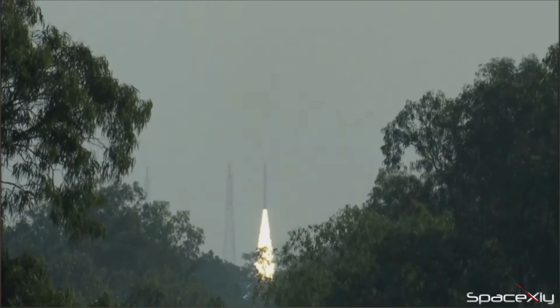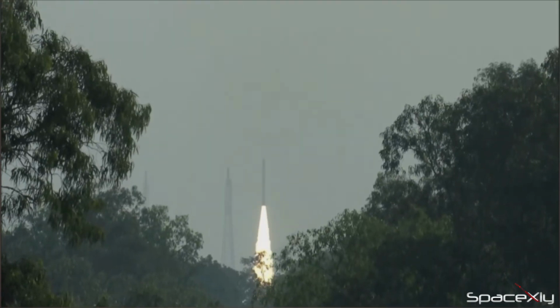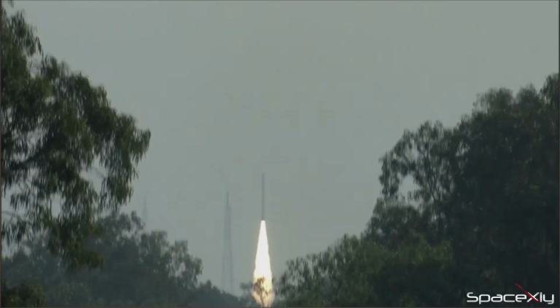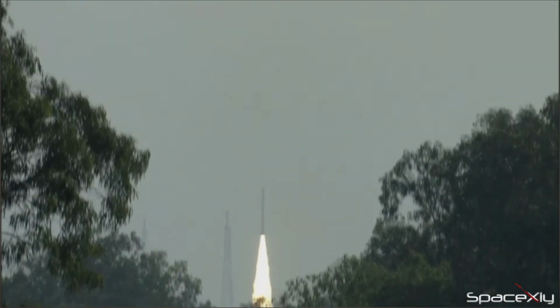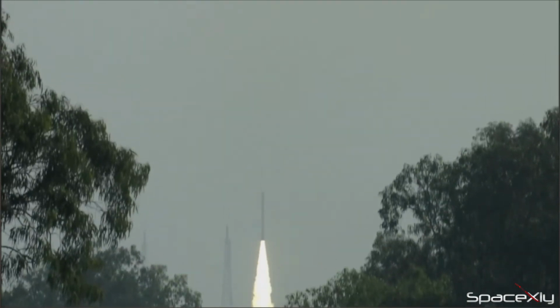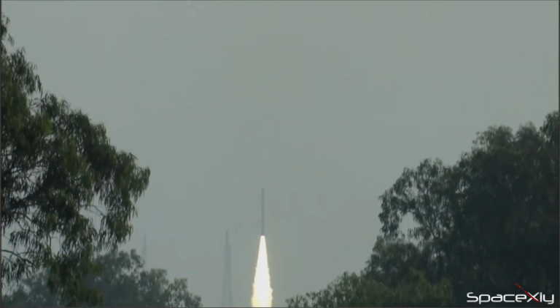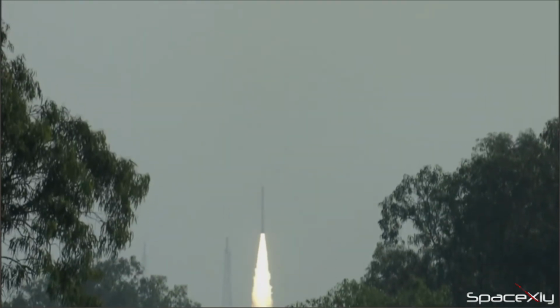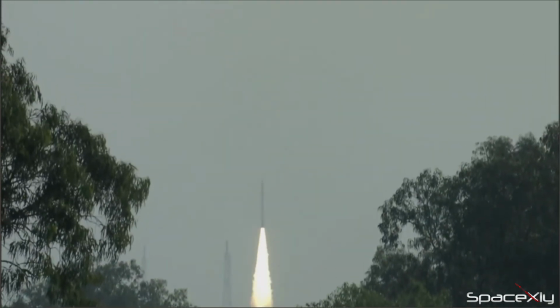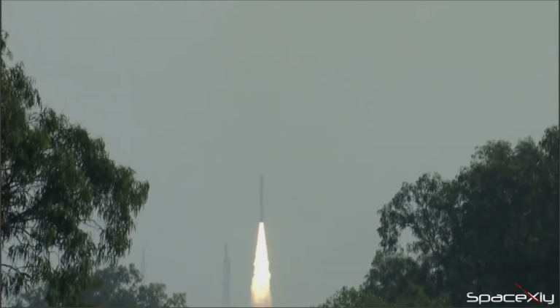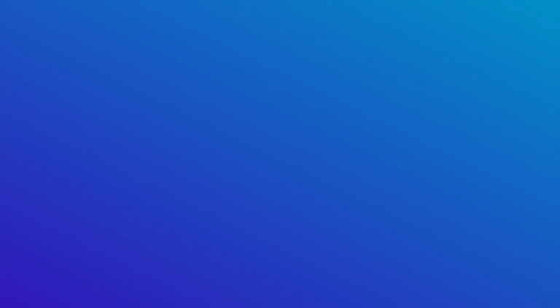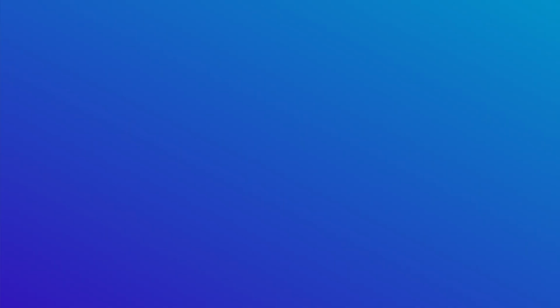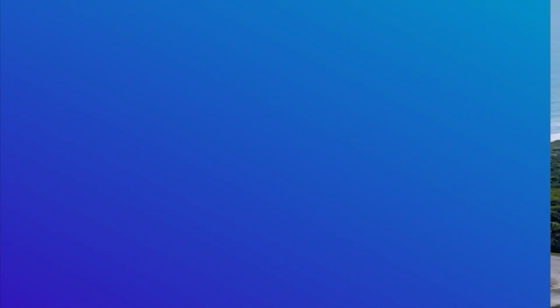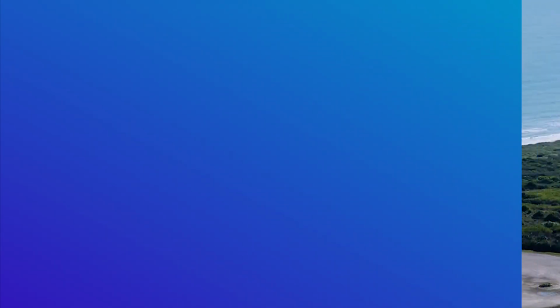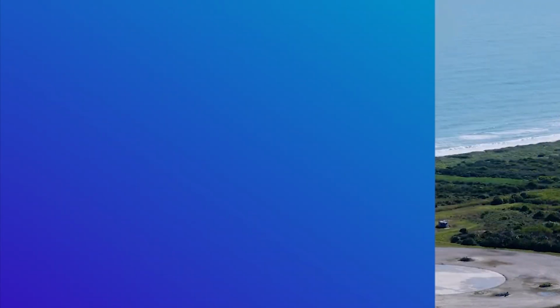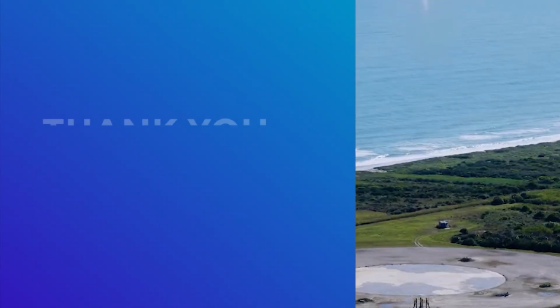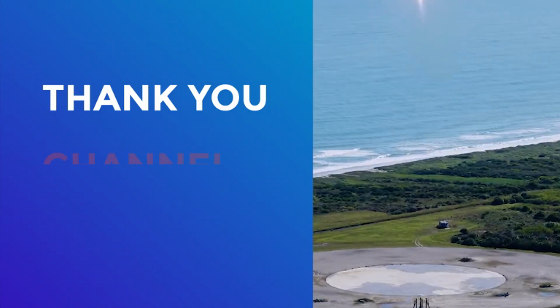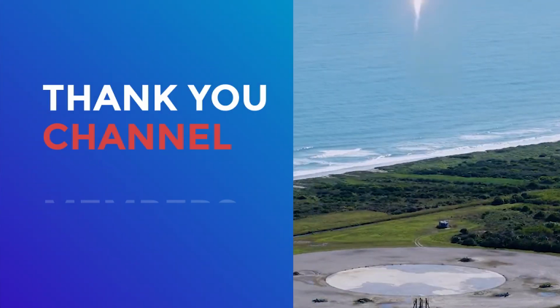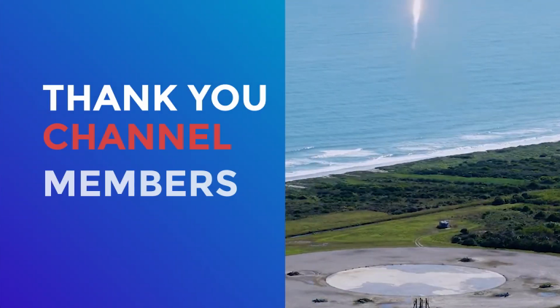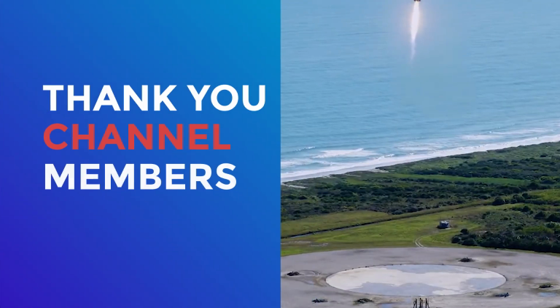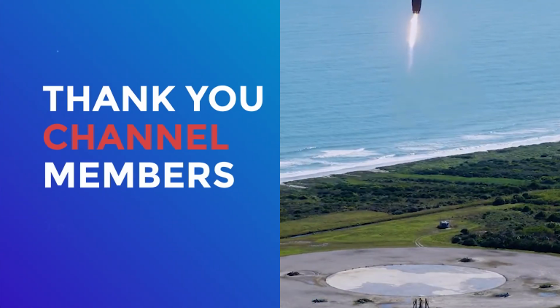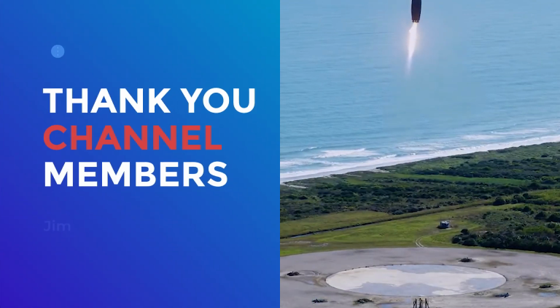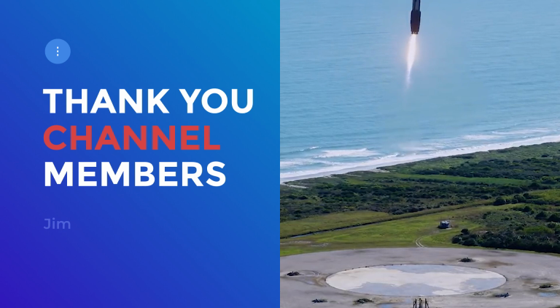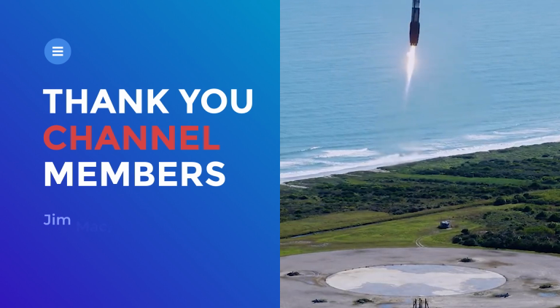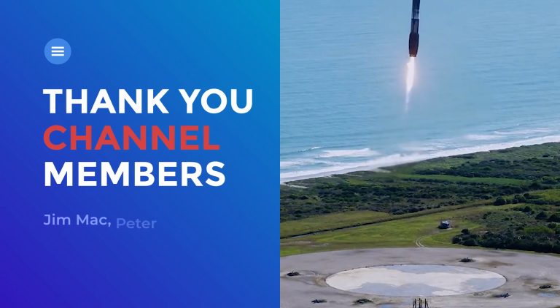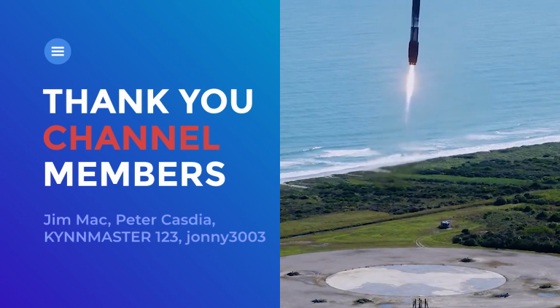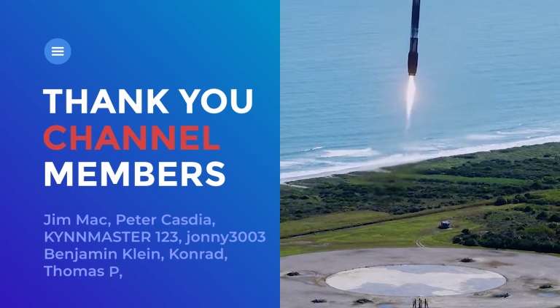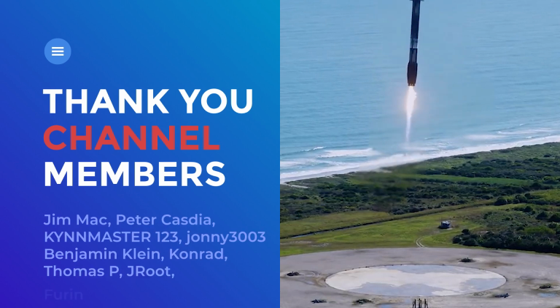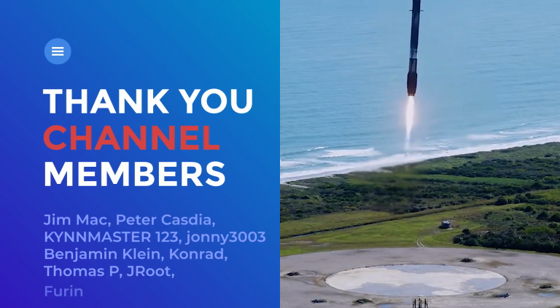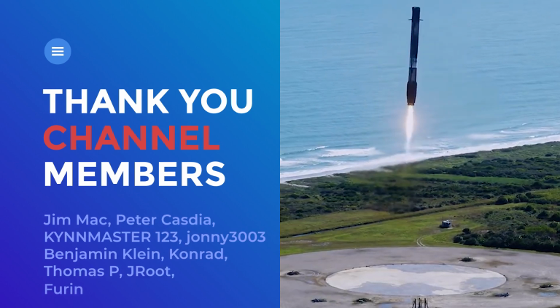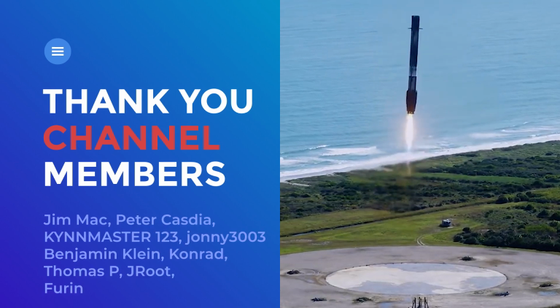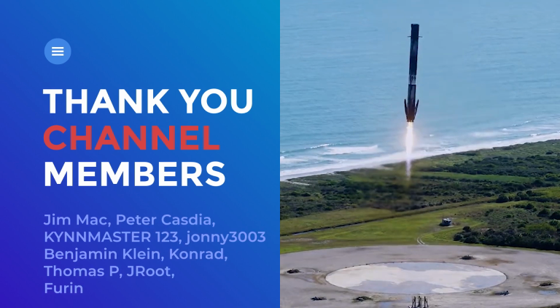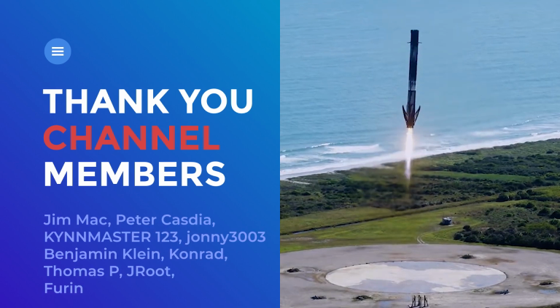Well, that was it for this video. Thank you for watching once again. See you in the next live stream.